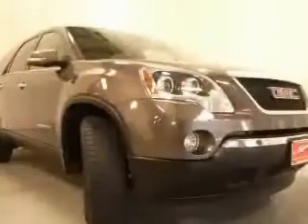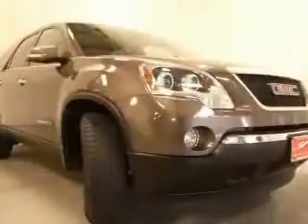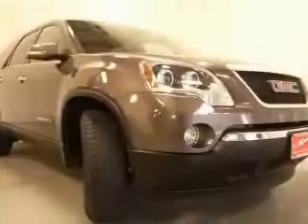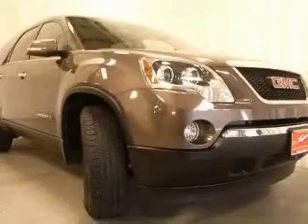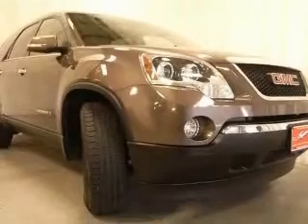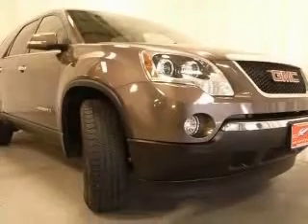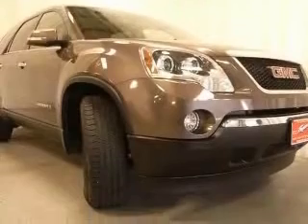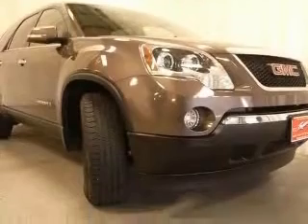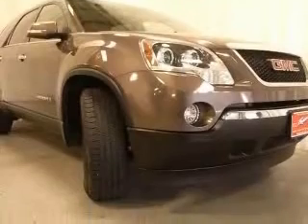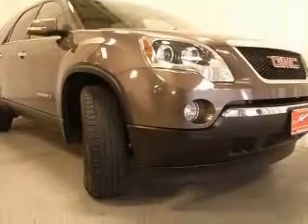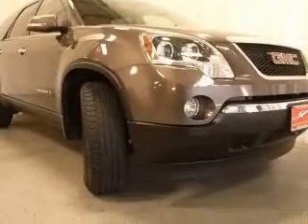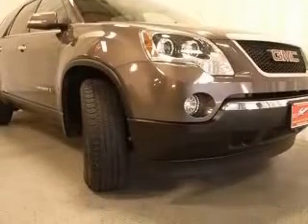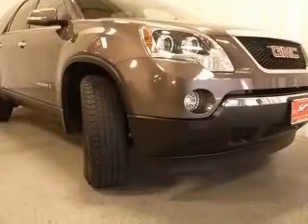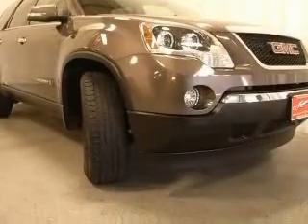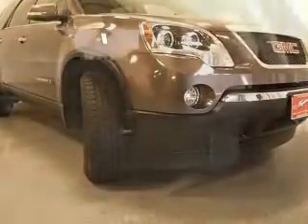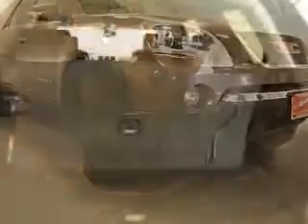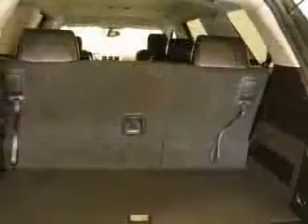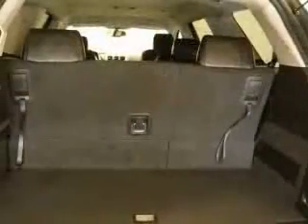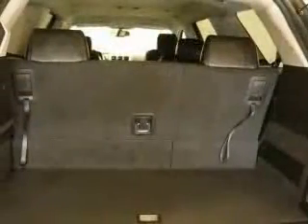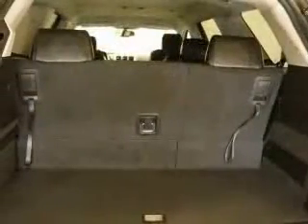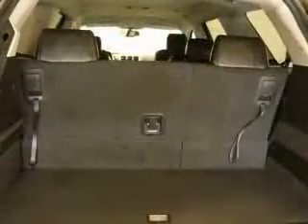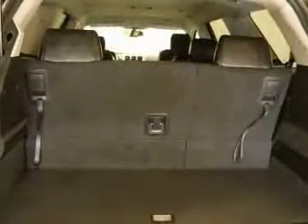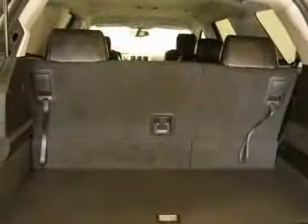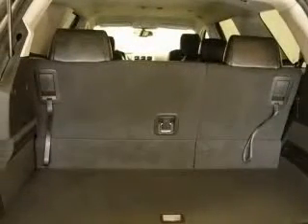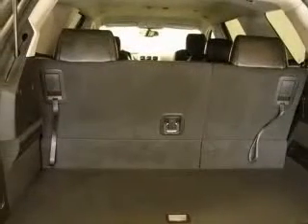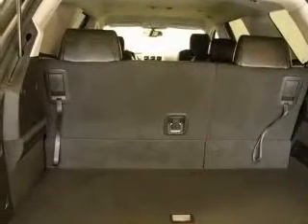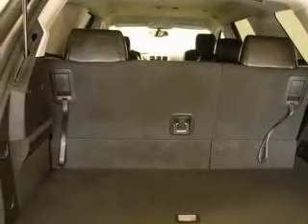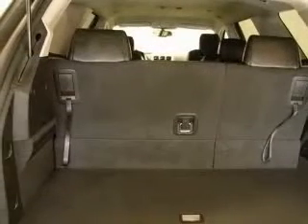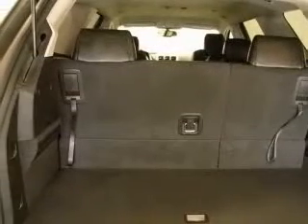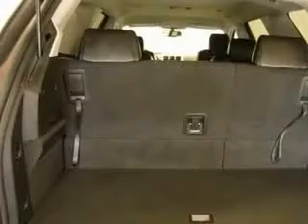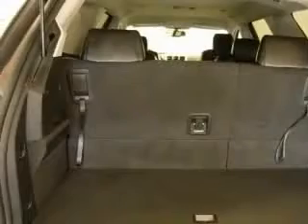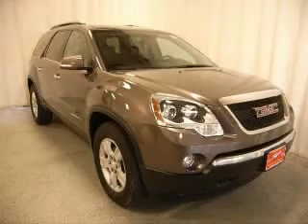Air conditioning with dual zone climate control, audio controls on steering wheel, center console with full covered storage.